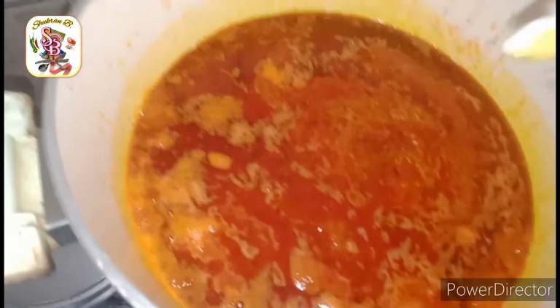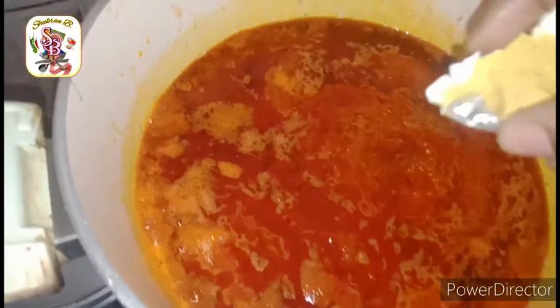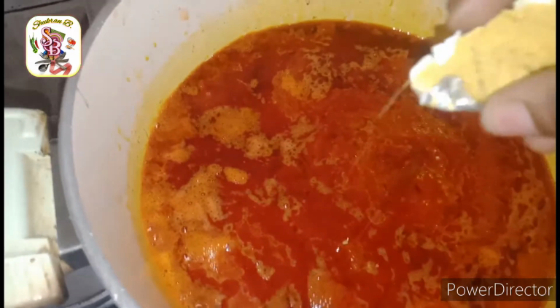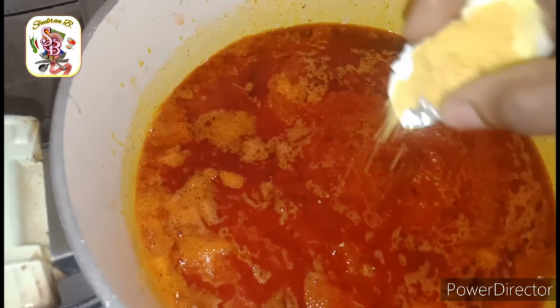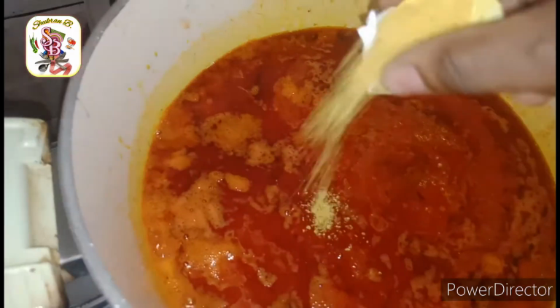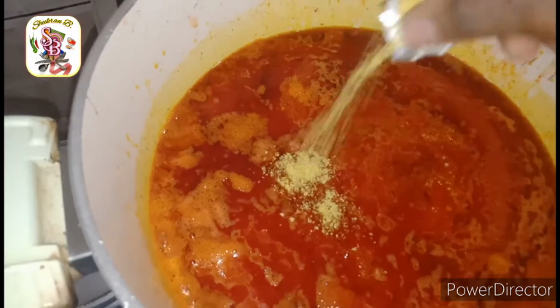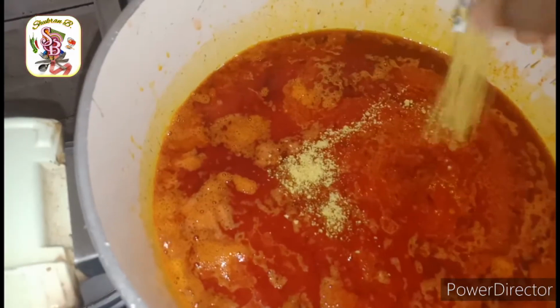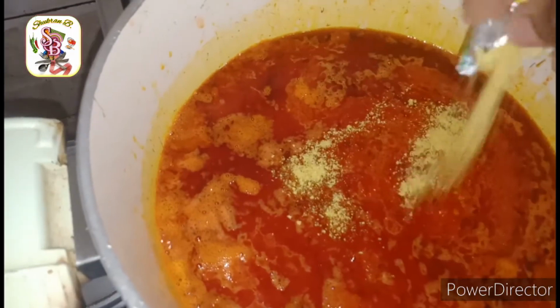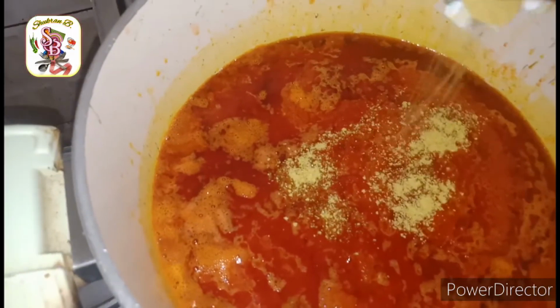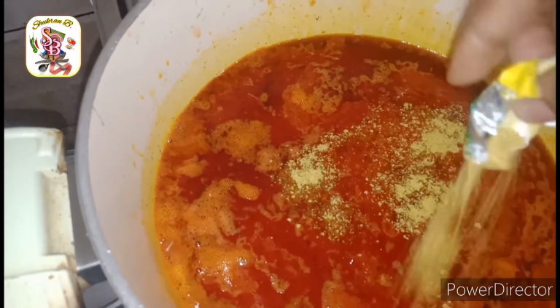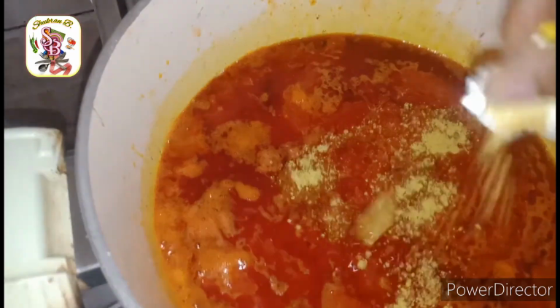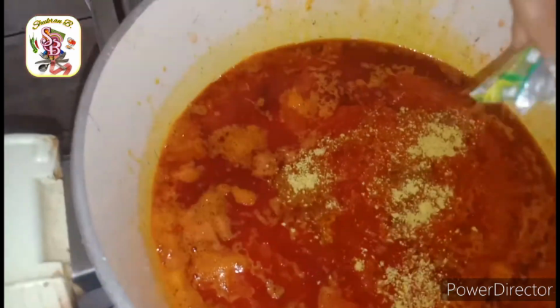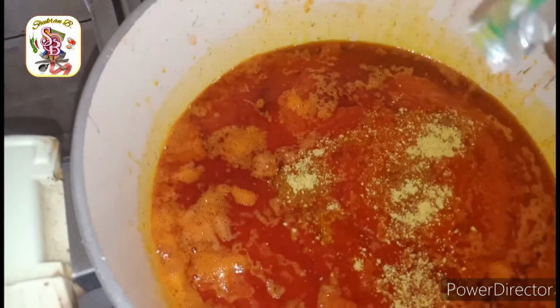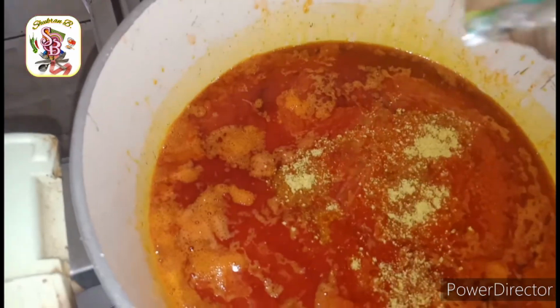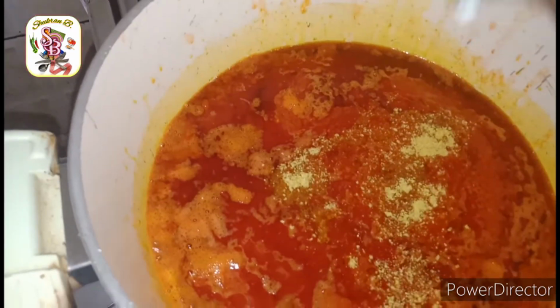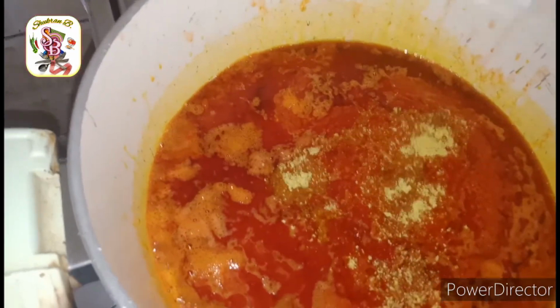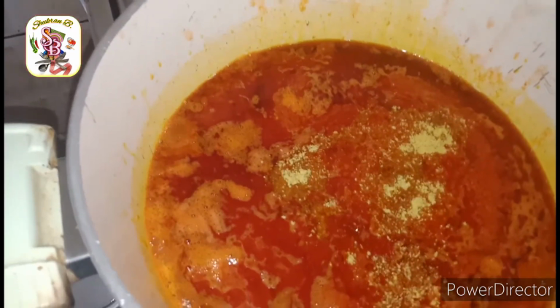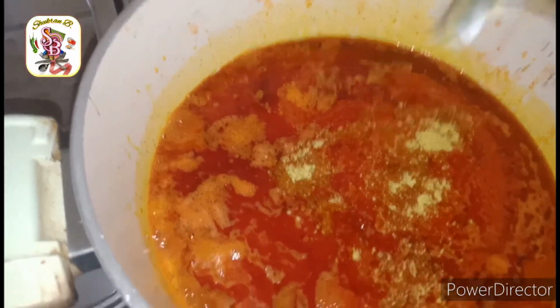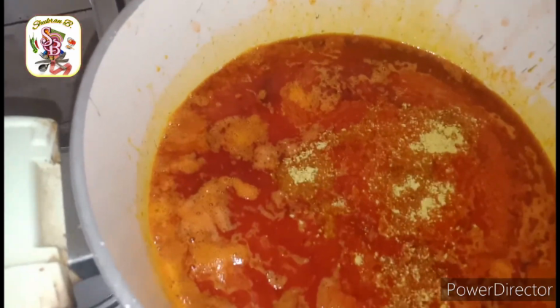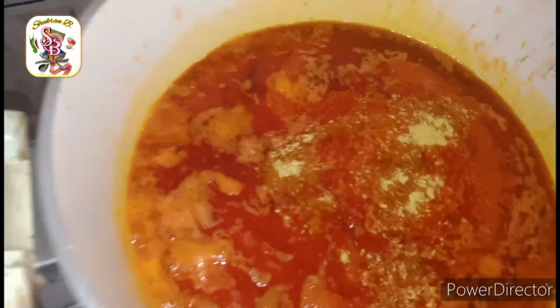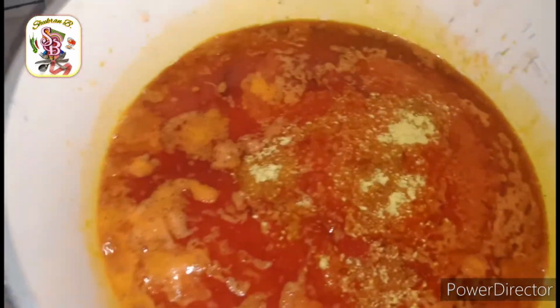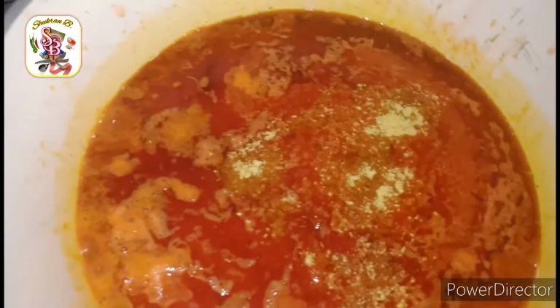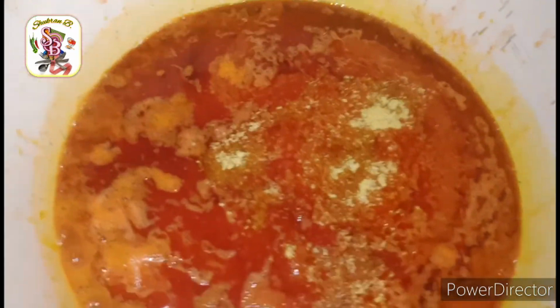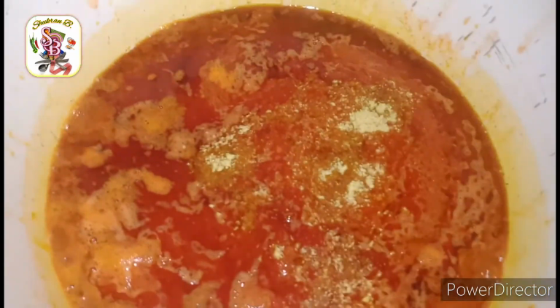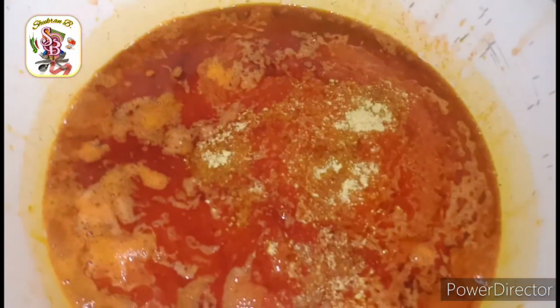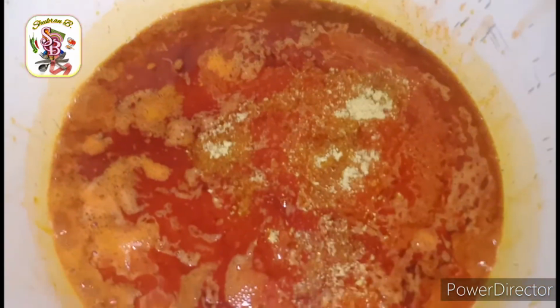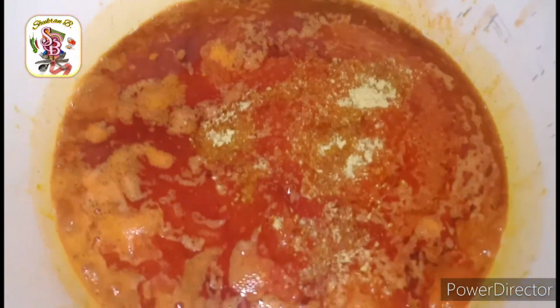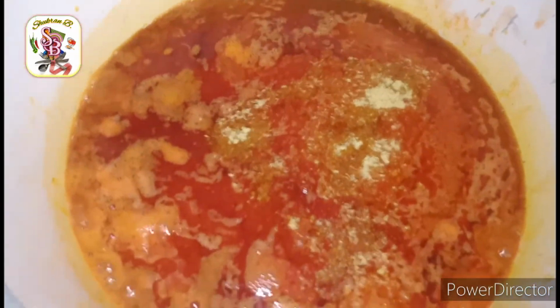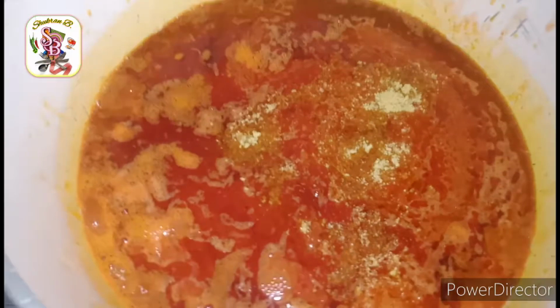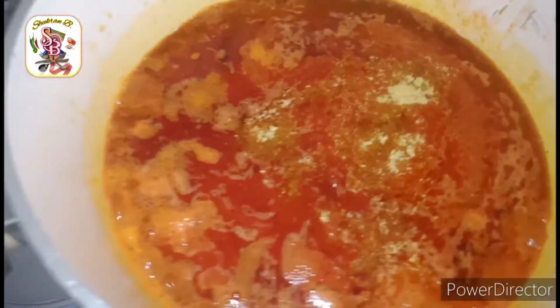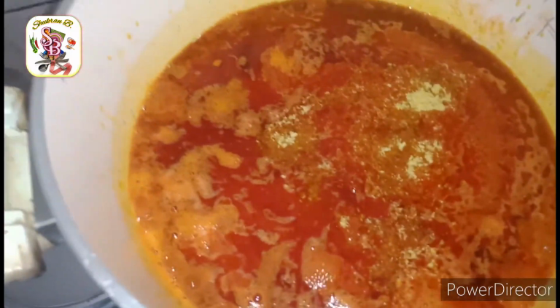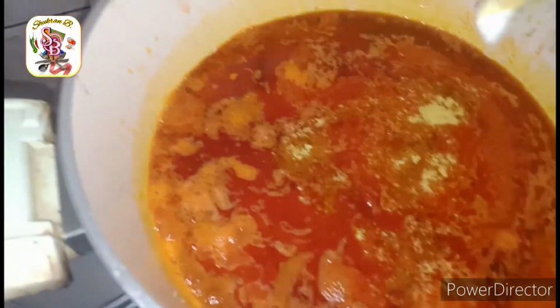Now add Maggi and some little water, stir it together, and let it cook for 15 minutes on medium heat.